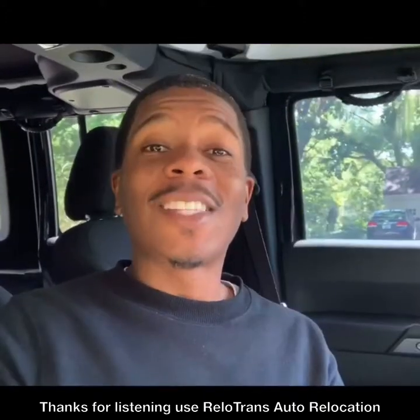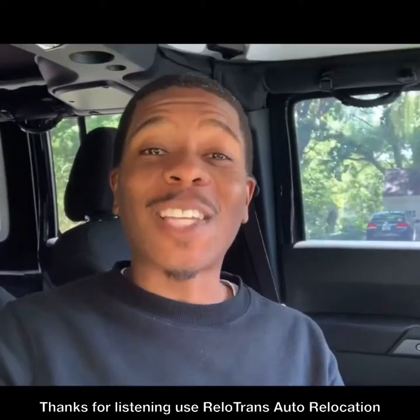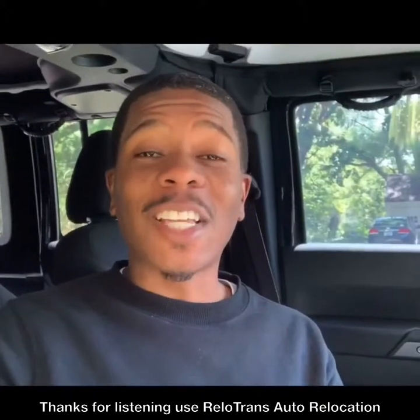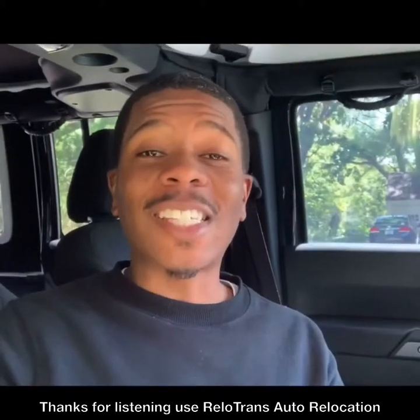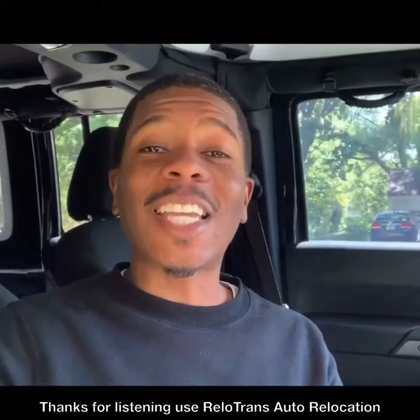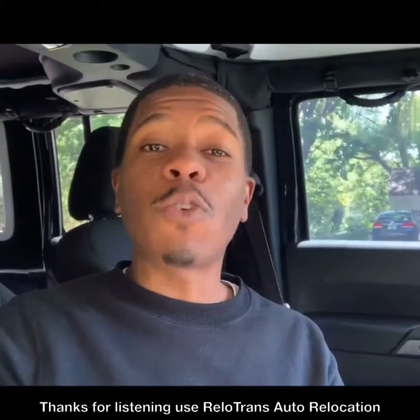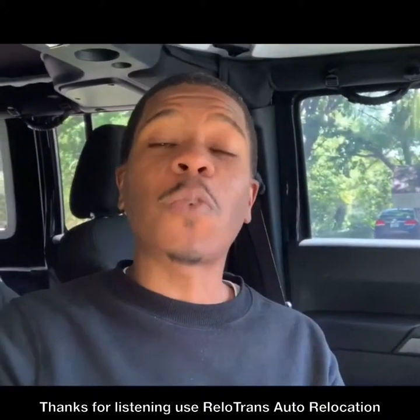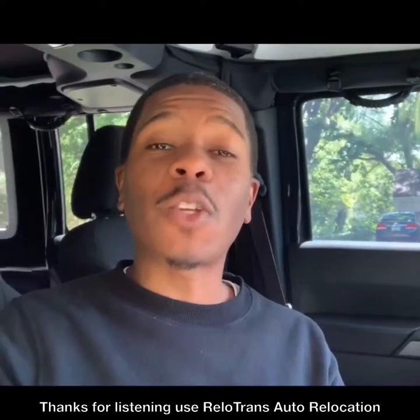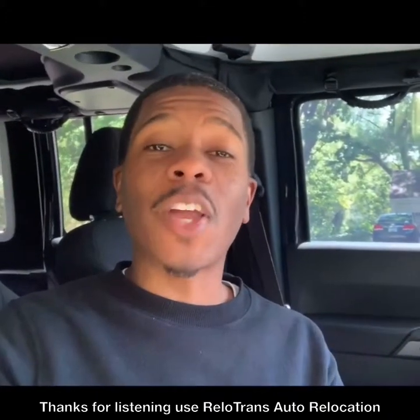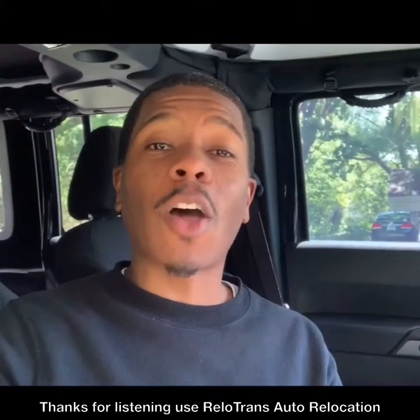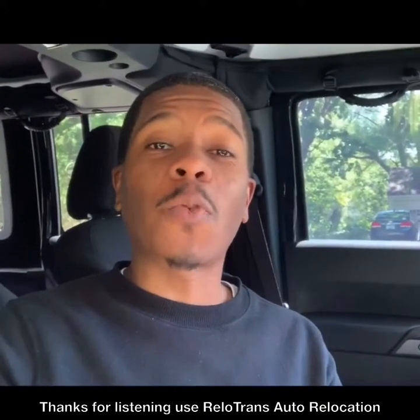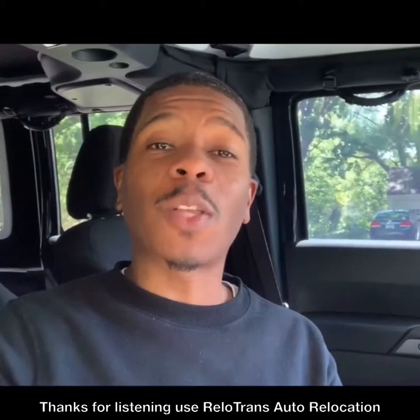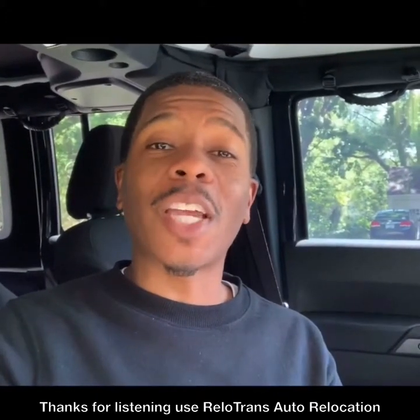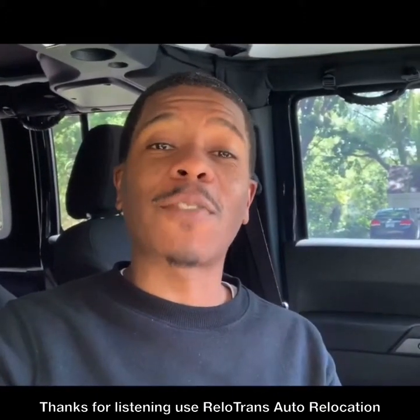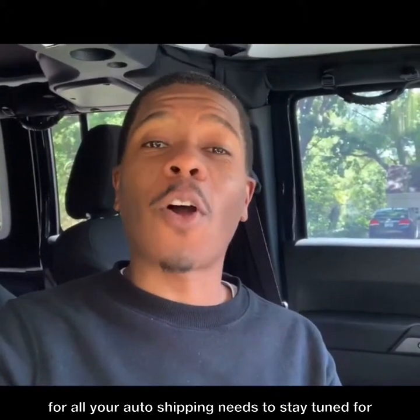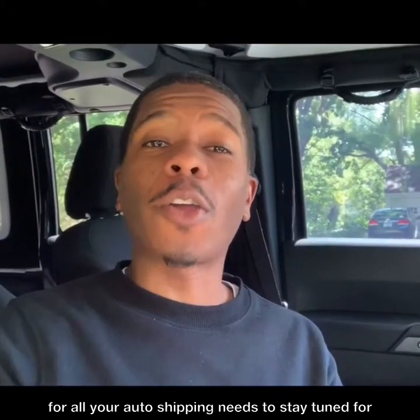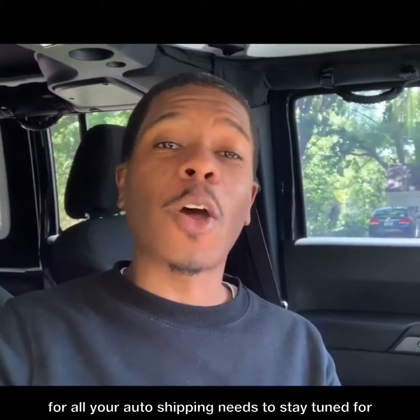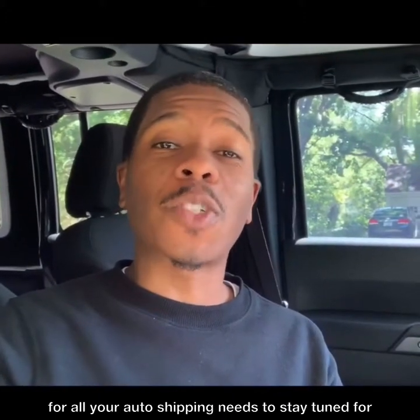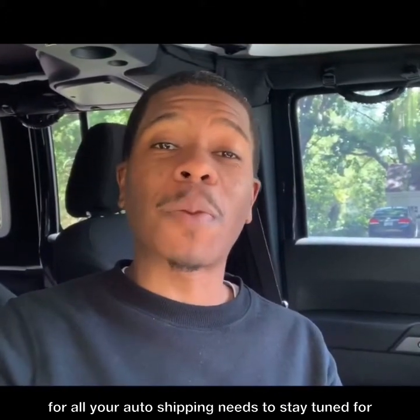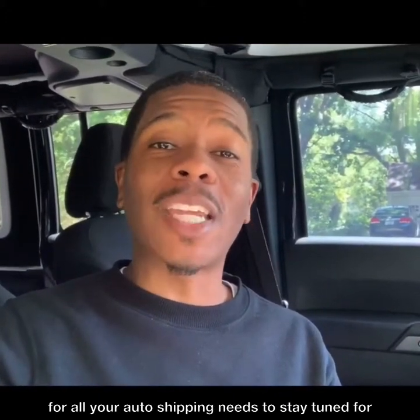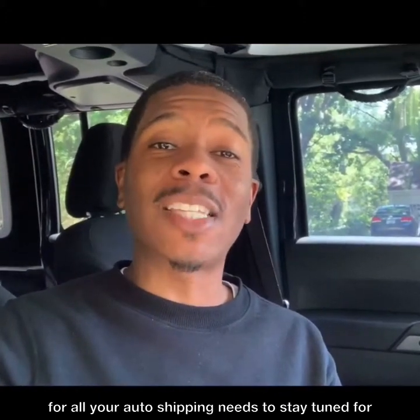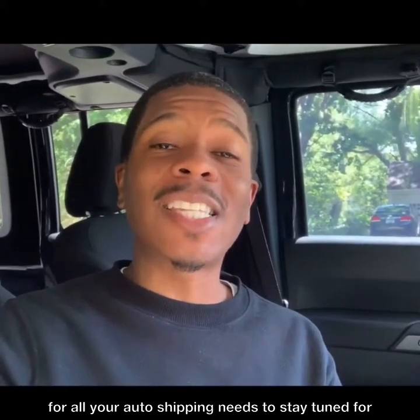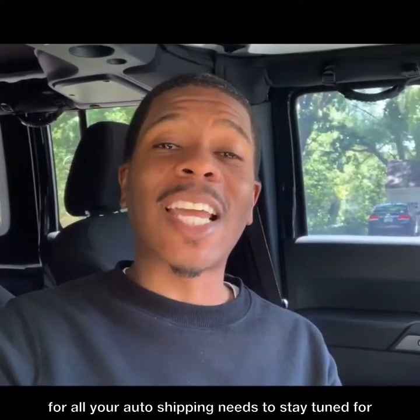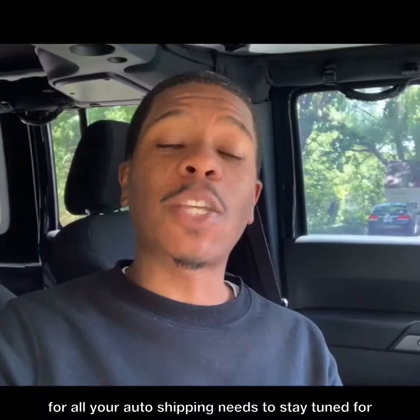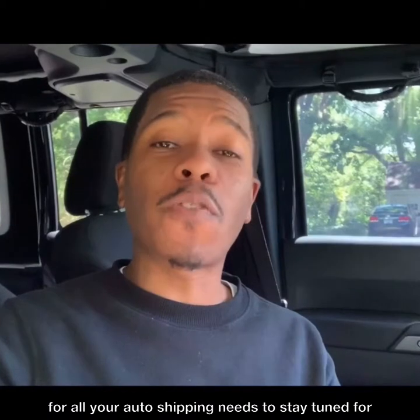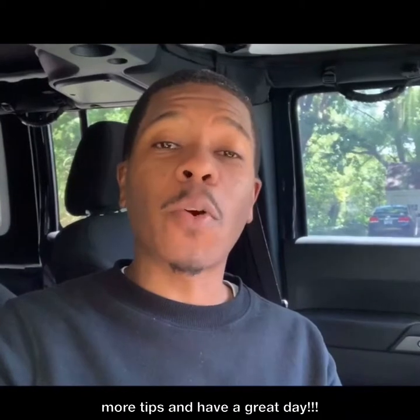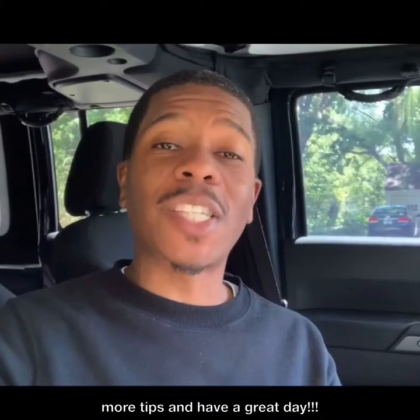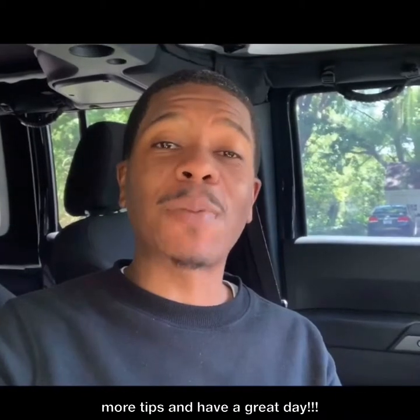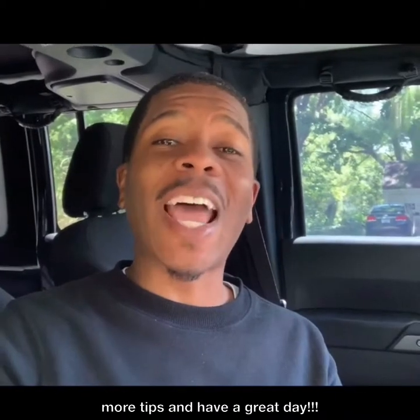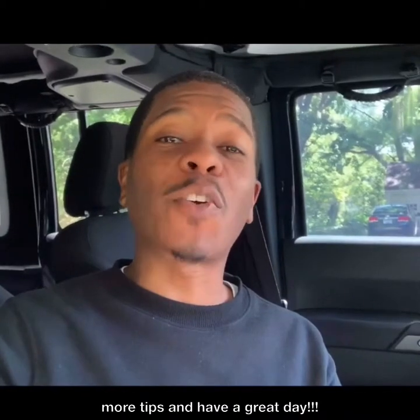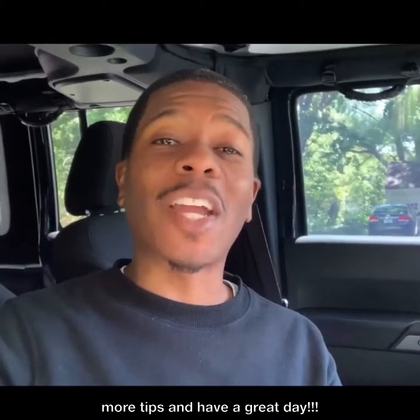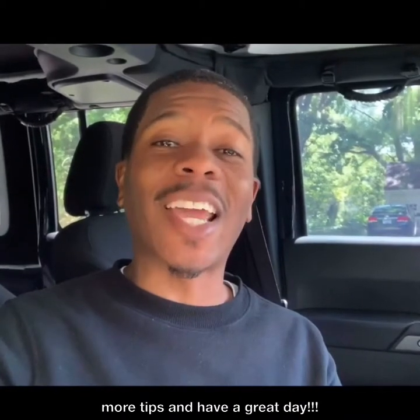Thanks for listening. Use Reload Trends Auto Relocation for all your auto shipping needs. Stay tuned for more tips and have a great day.